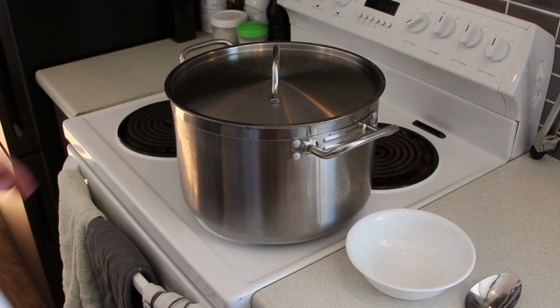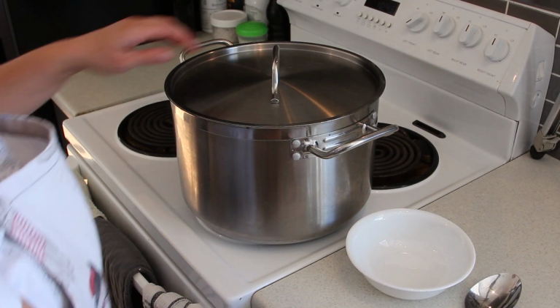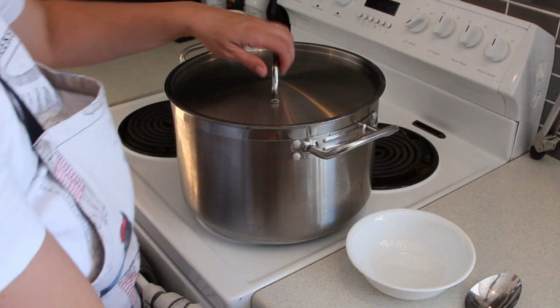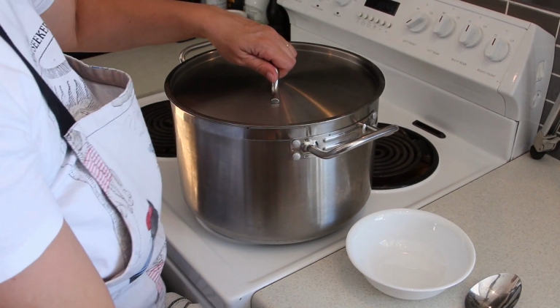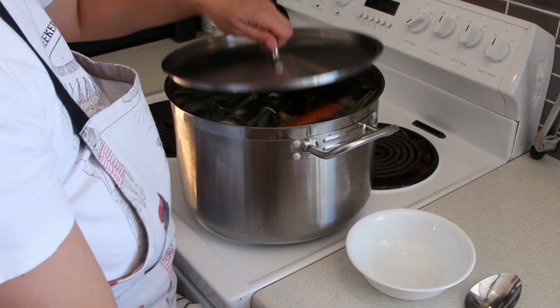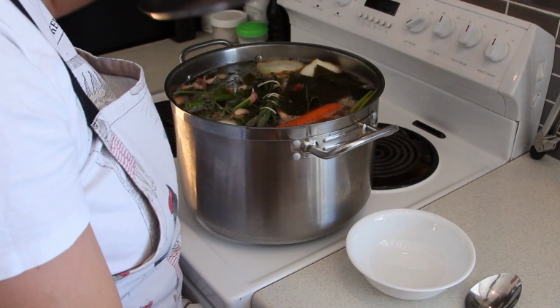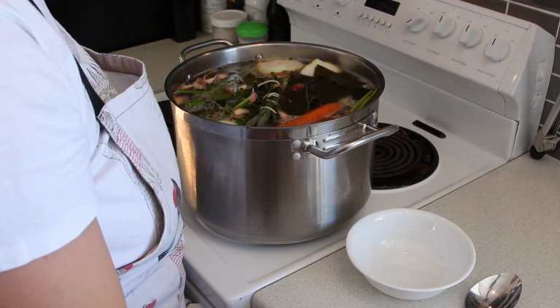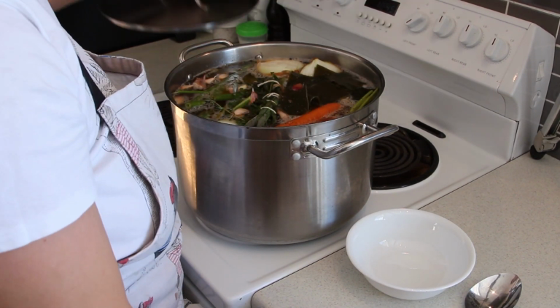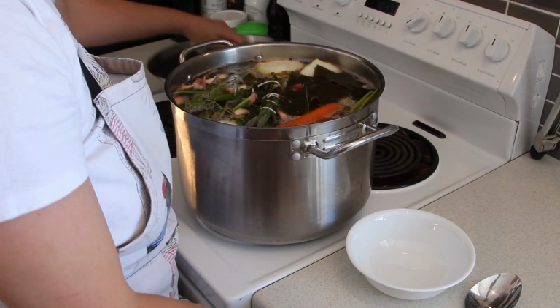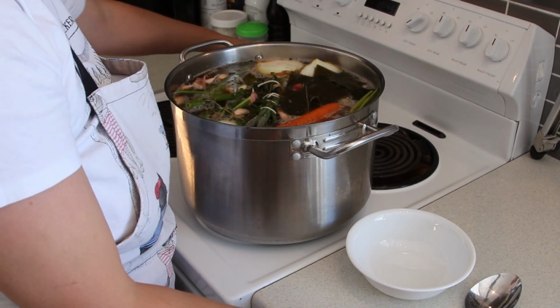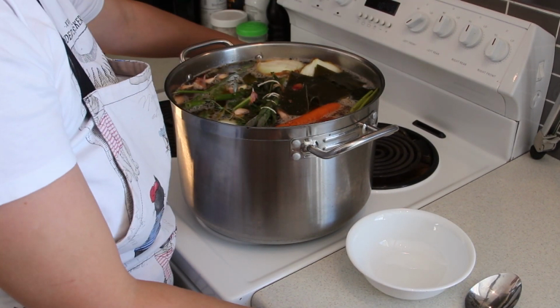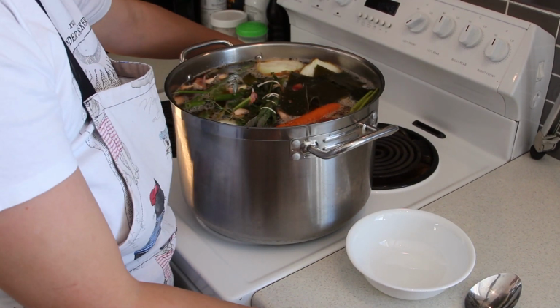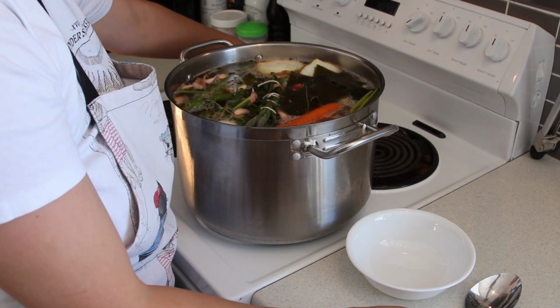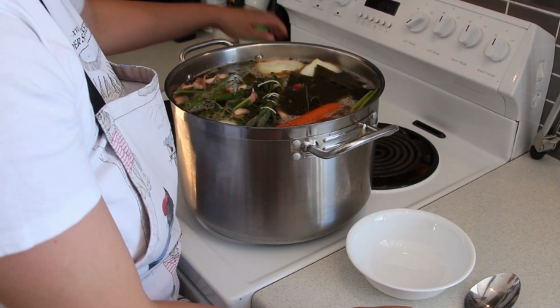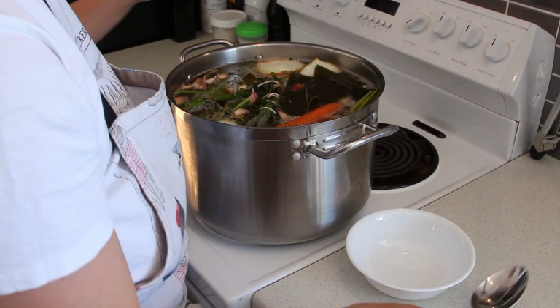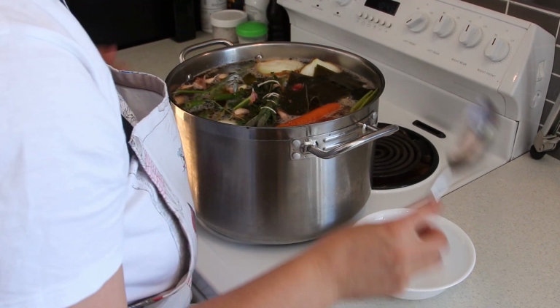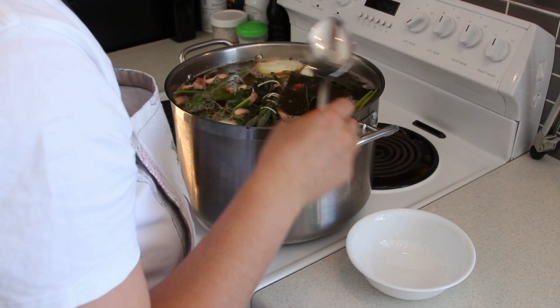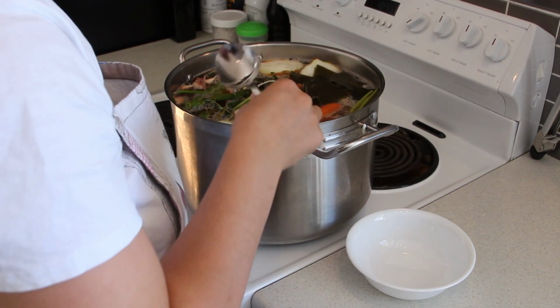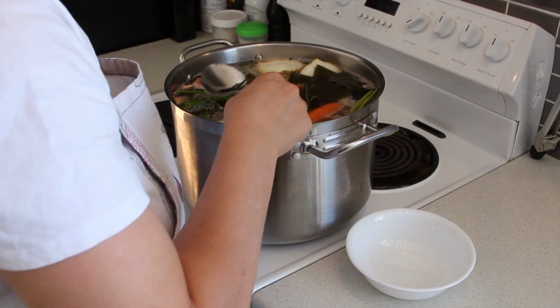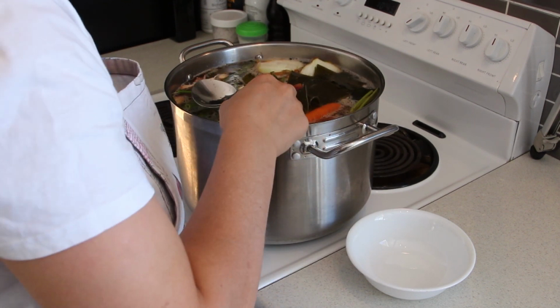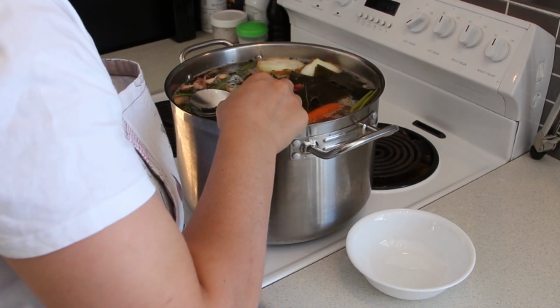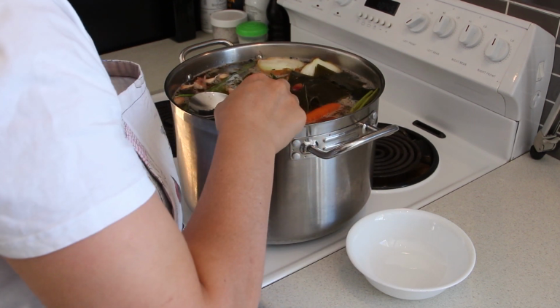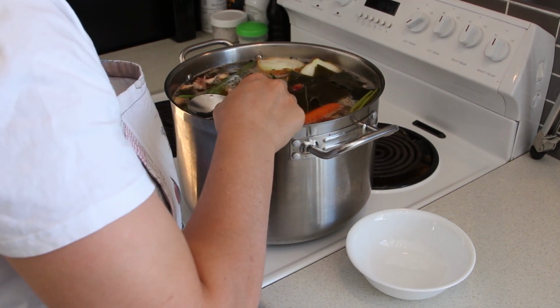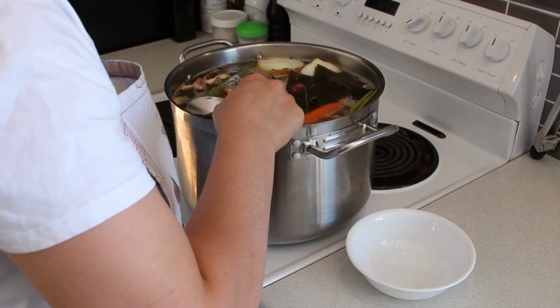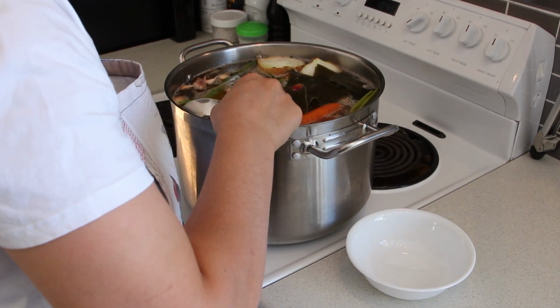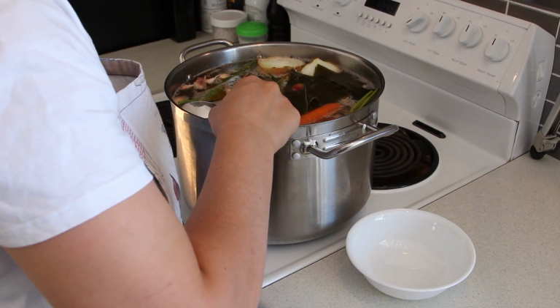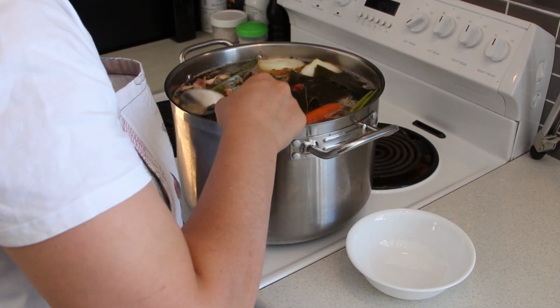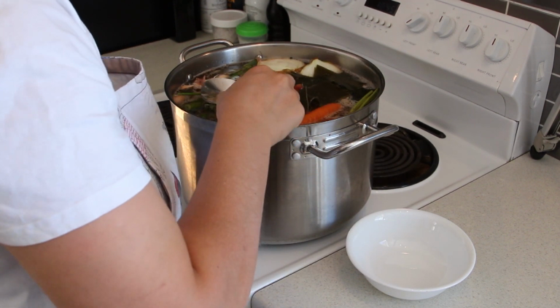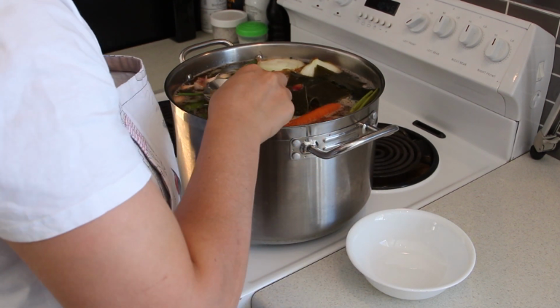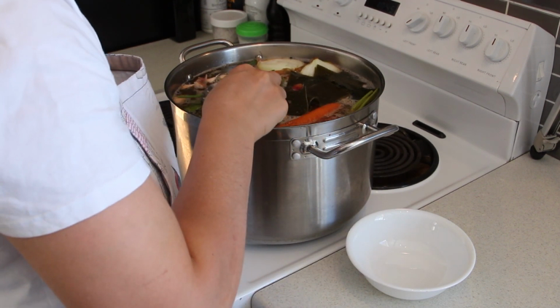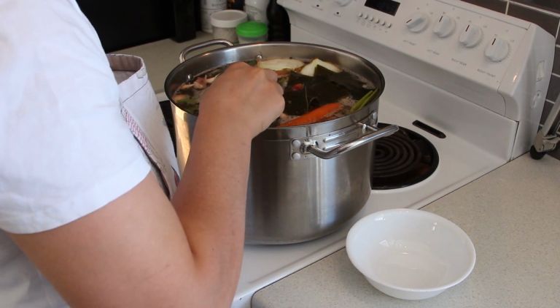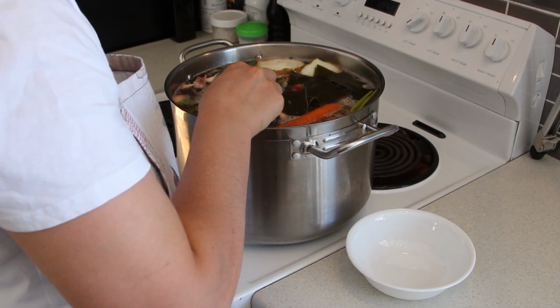Stock is made primarily with bones, while broth is made more out of meat and bones that is usually browned first to increase flavour.